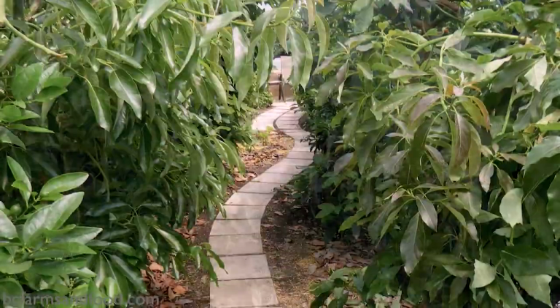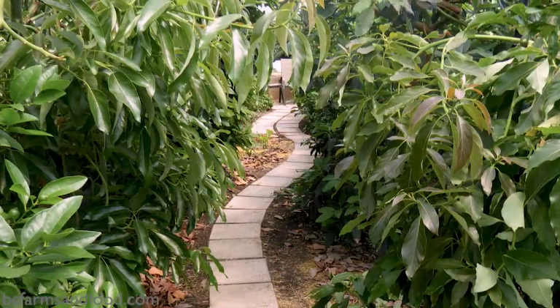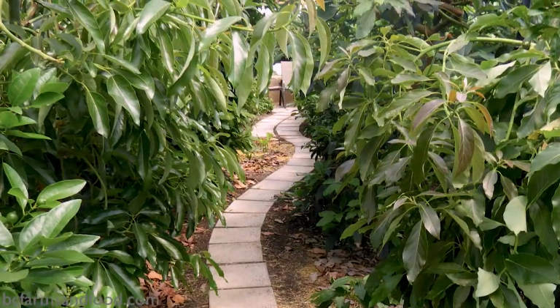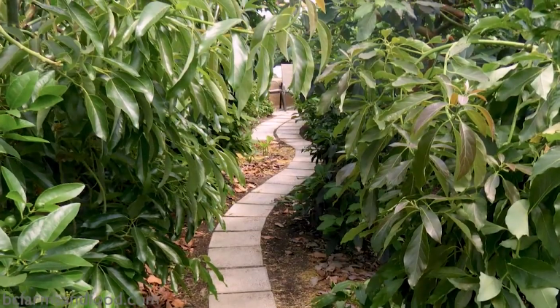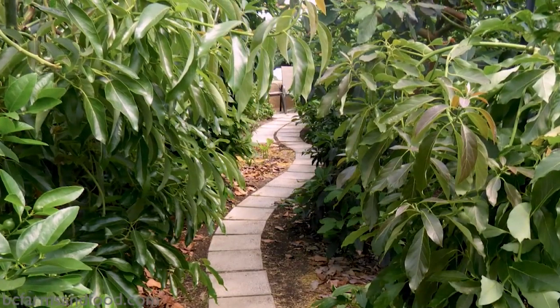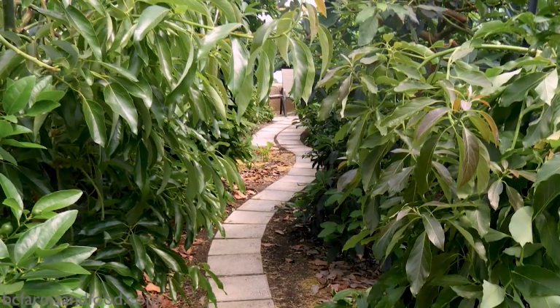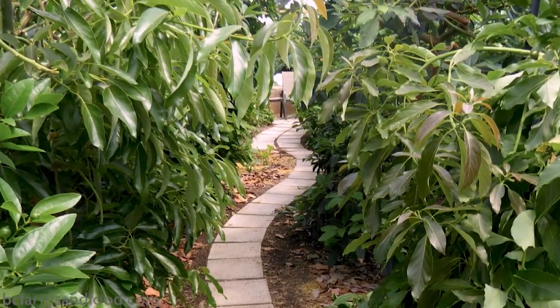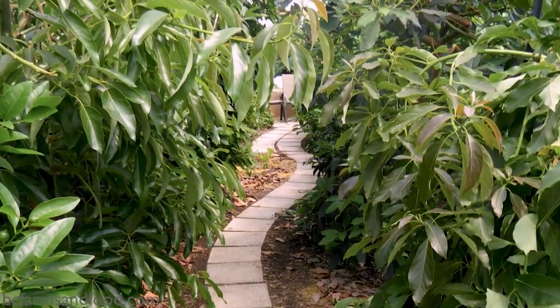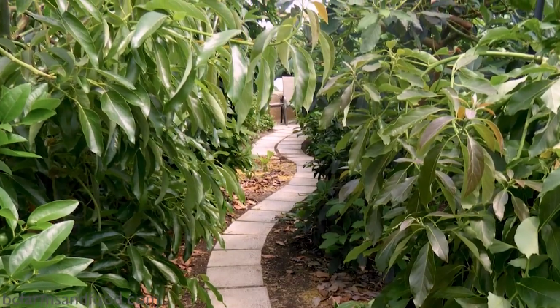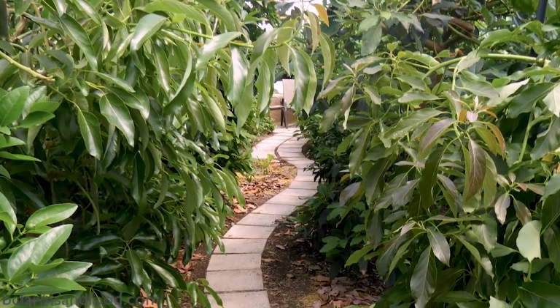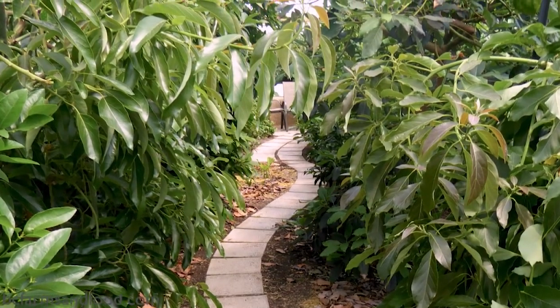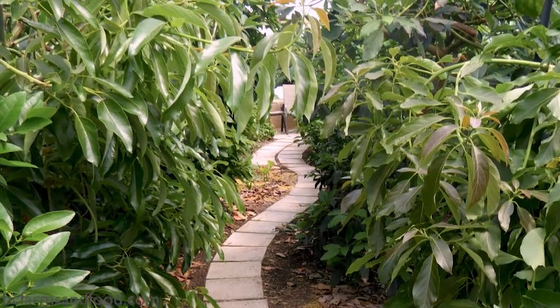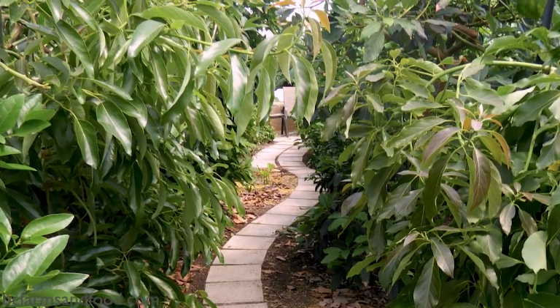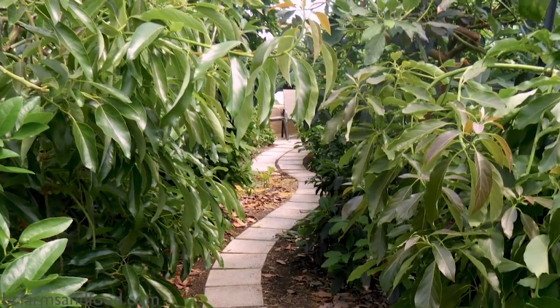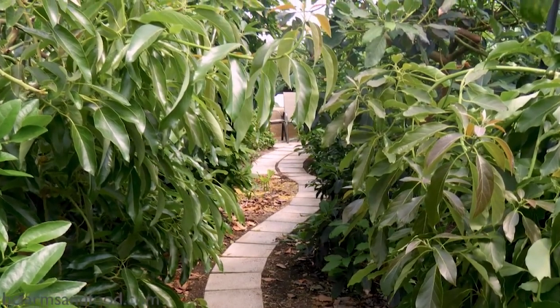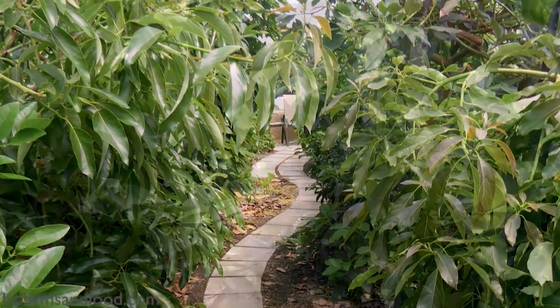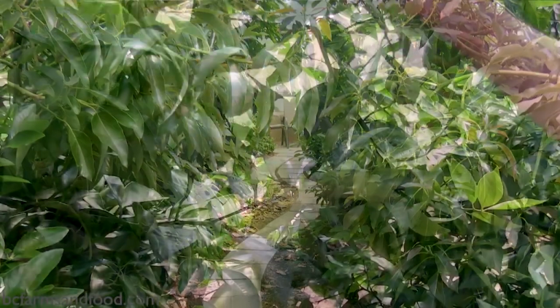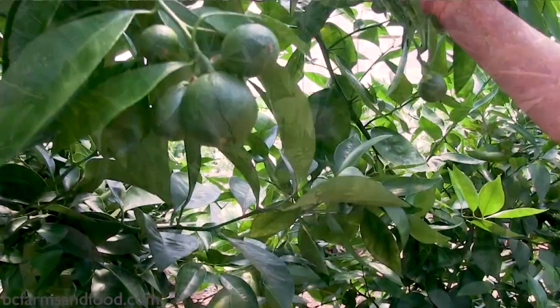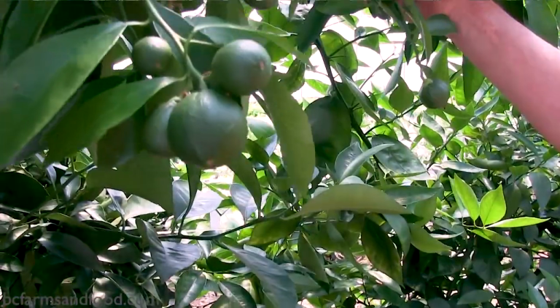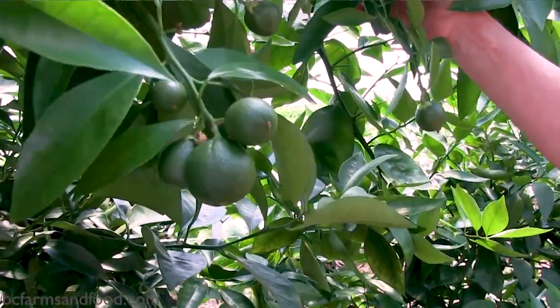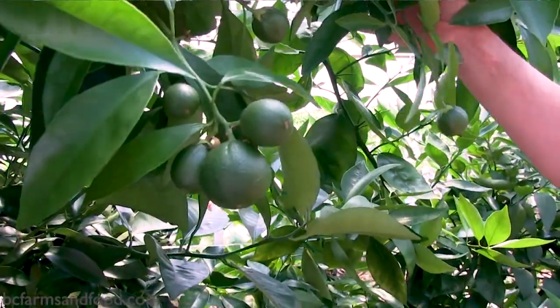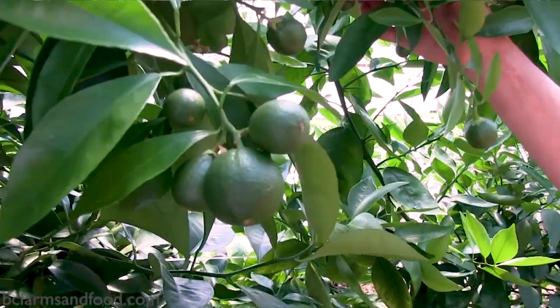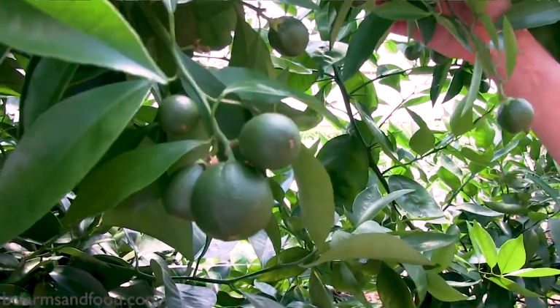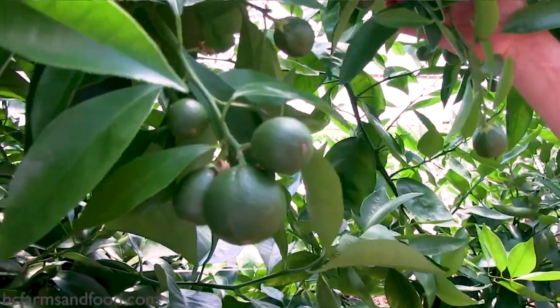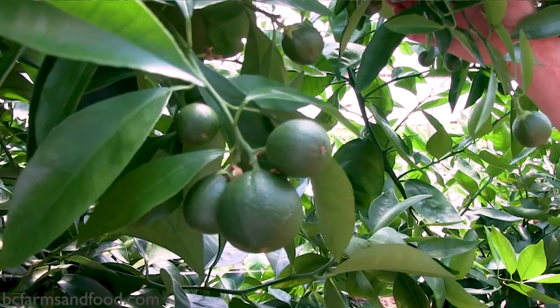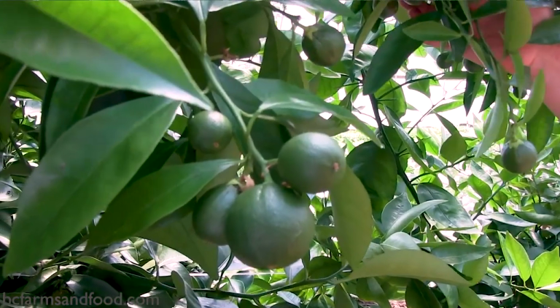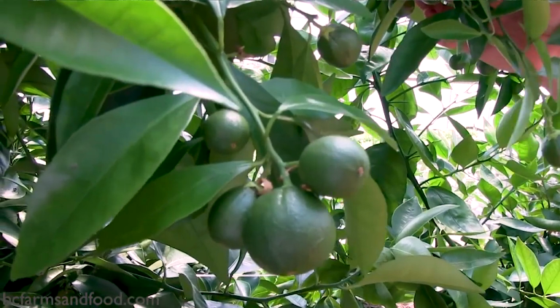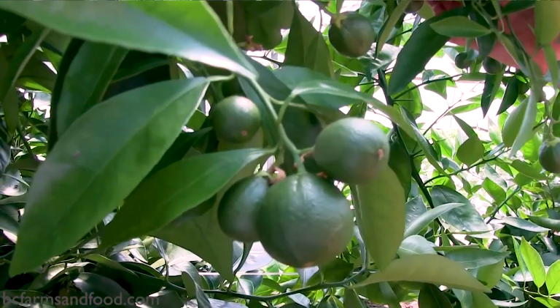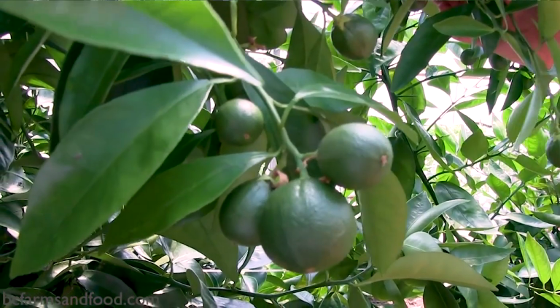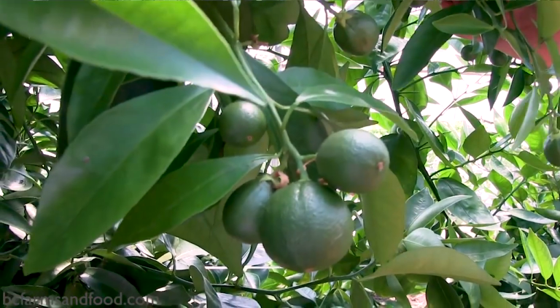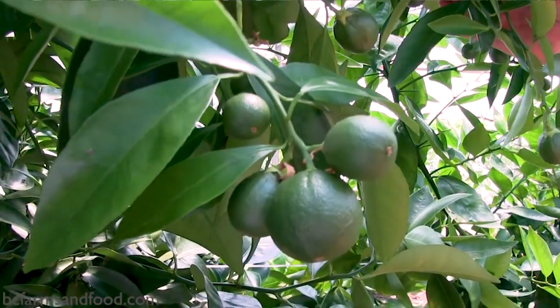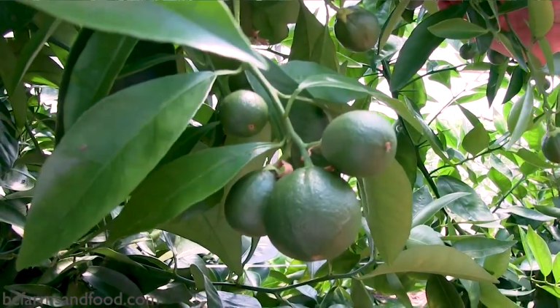I was thinking about what could I grow in here that can handle low temperatures in the wintertime, but I can keep it above freezing.